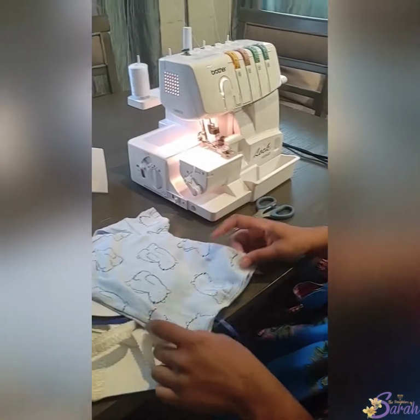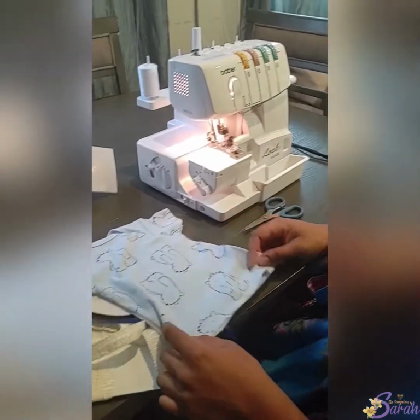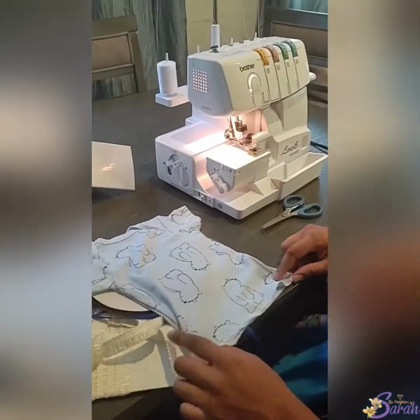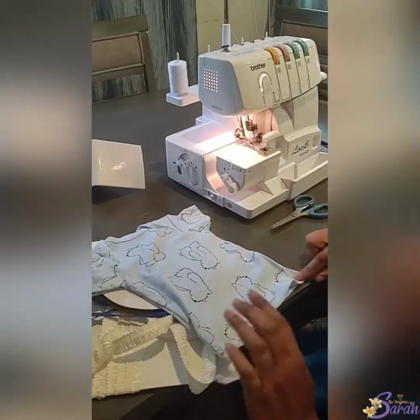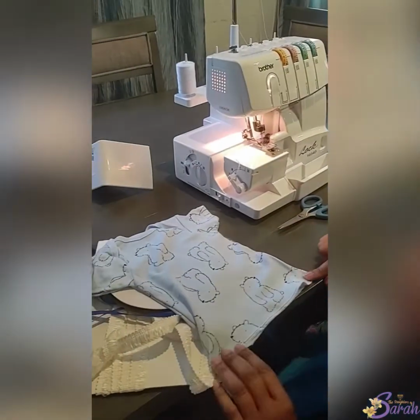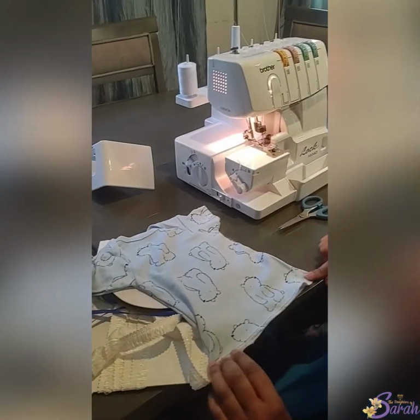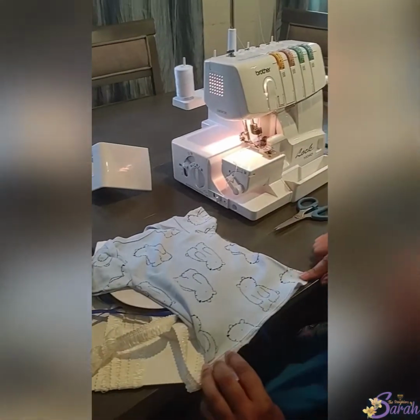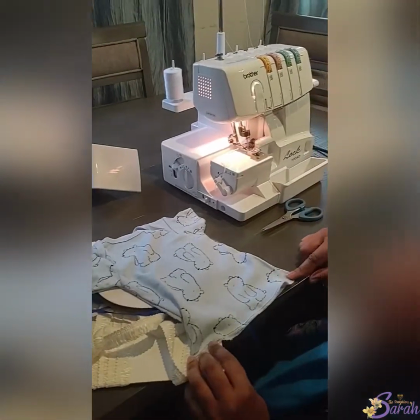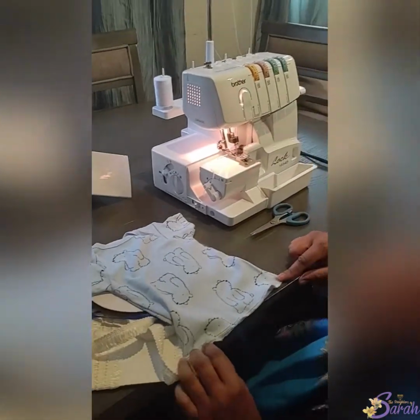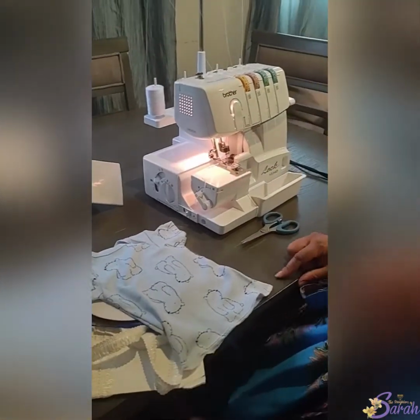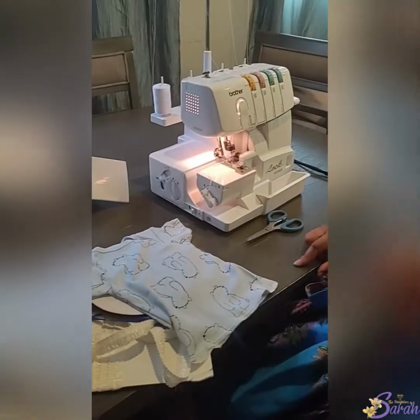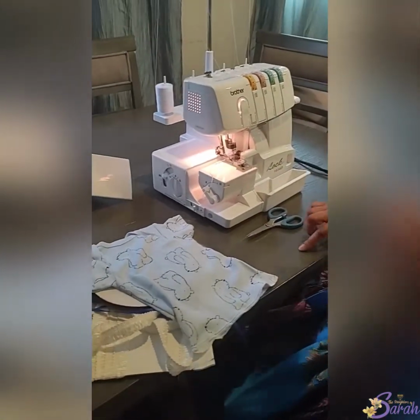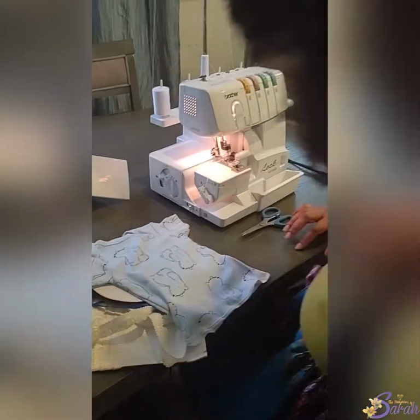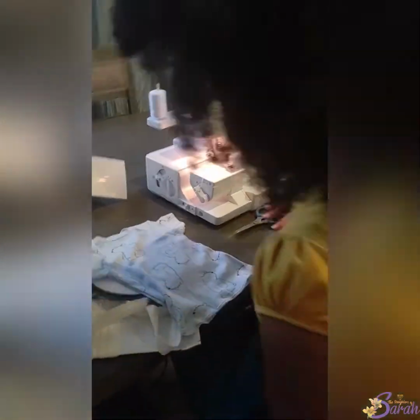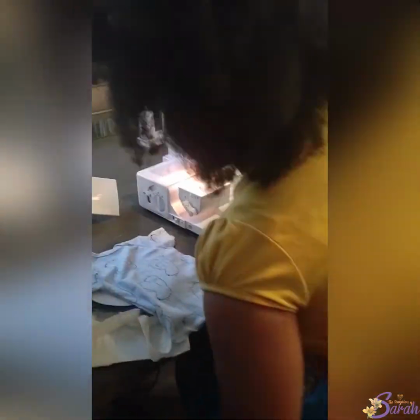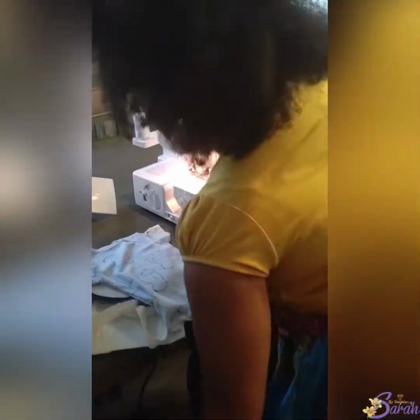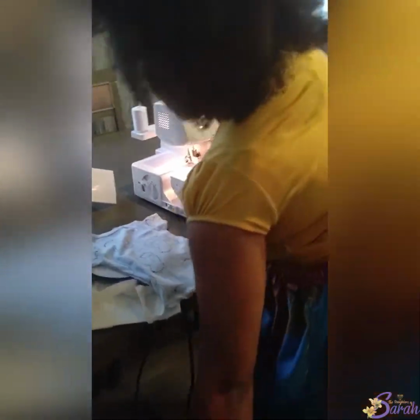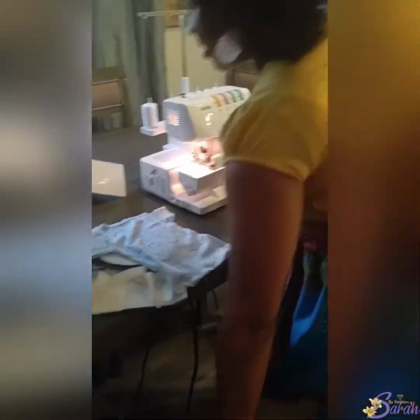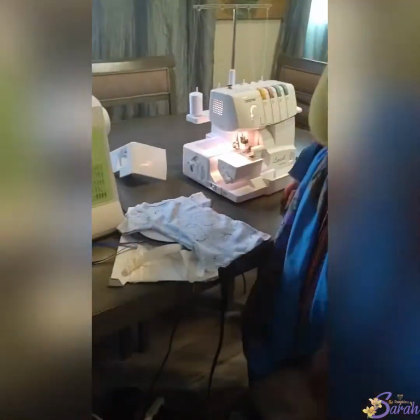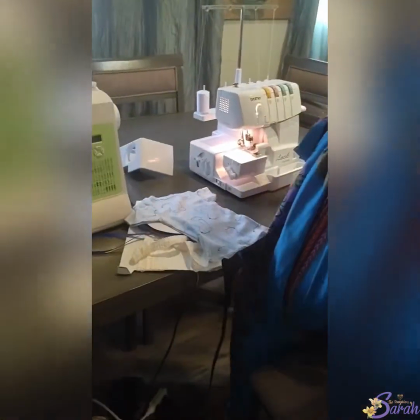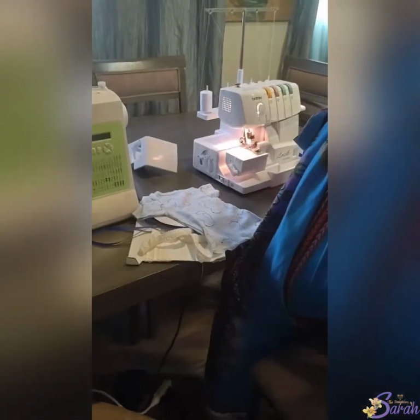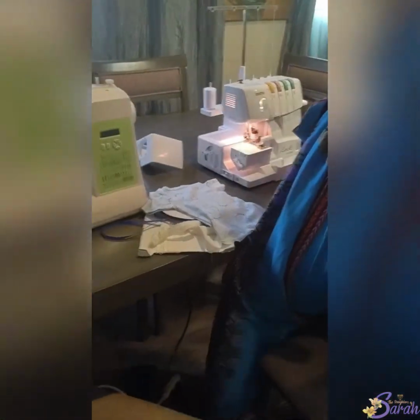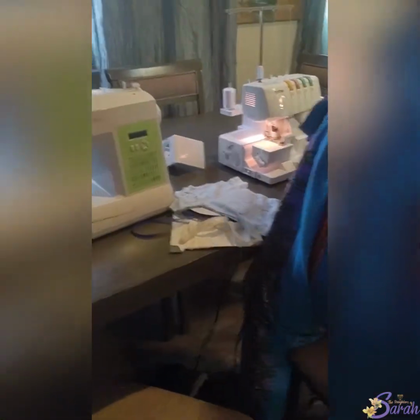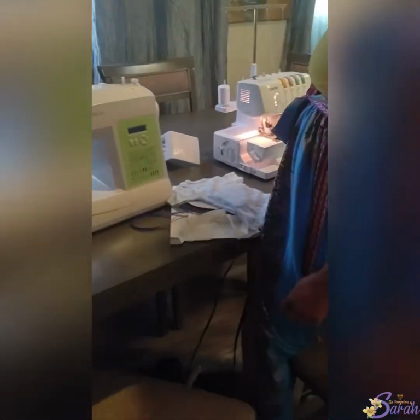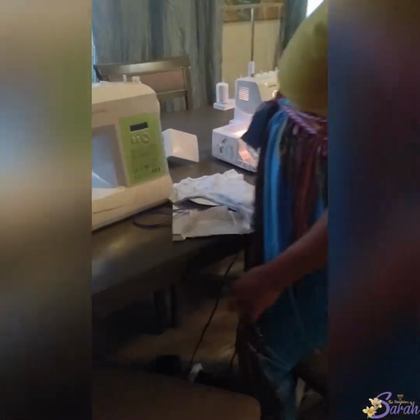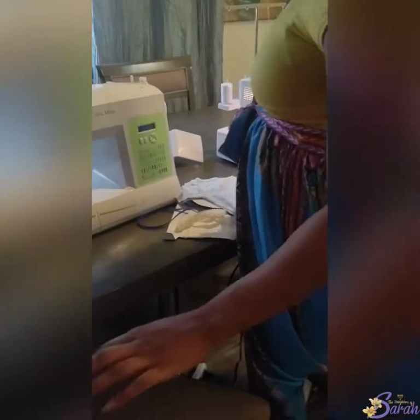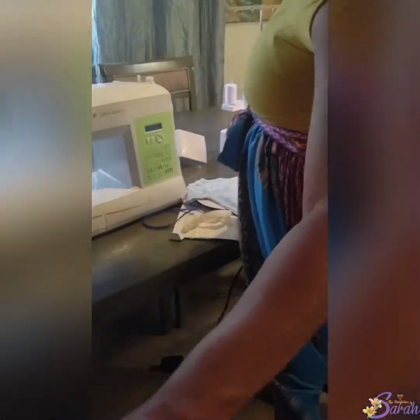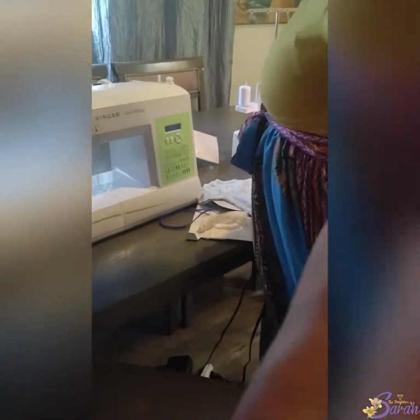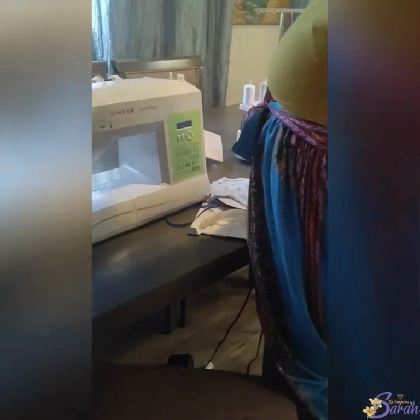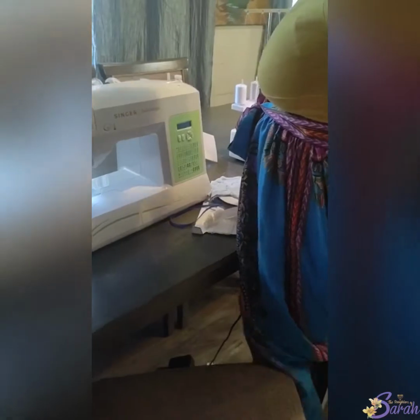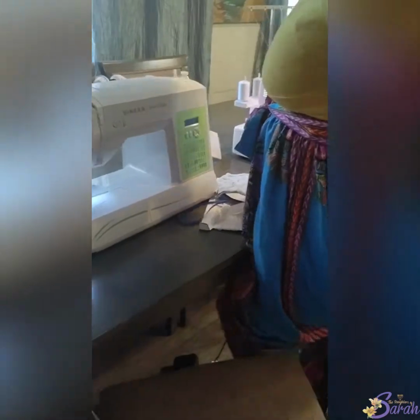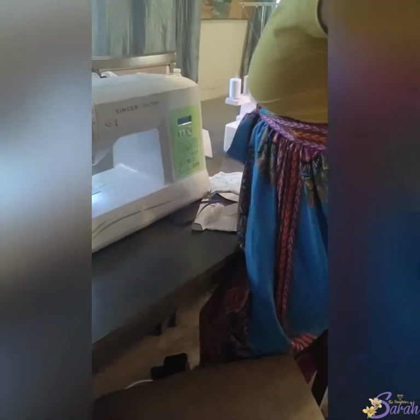Next up is the fringes. Transfer from one machine to the other.